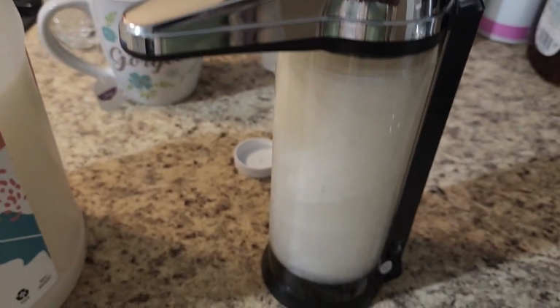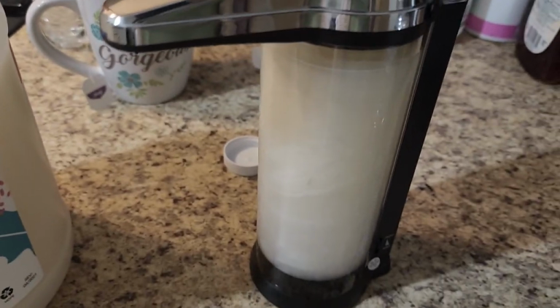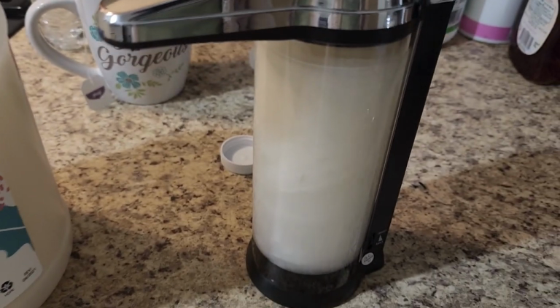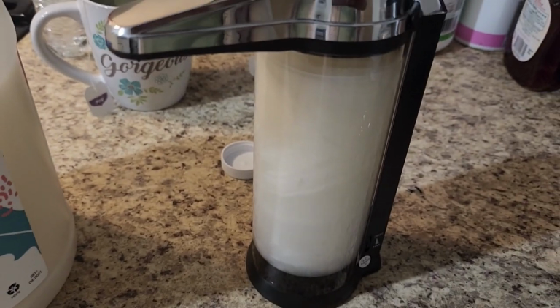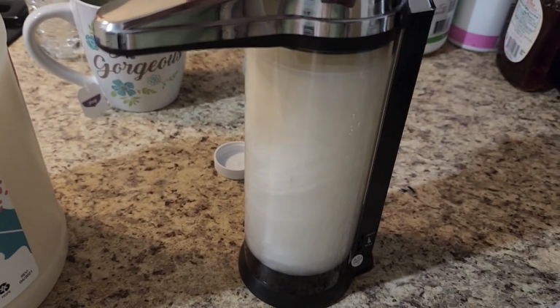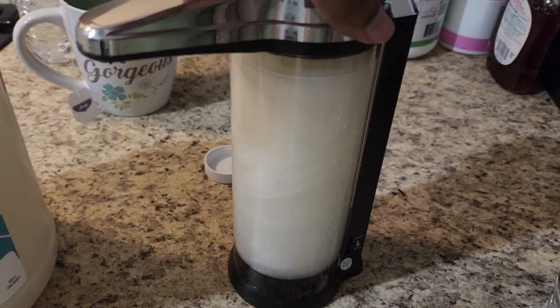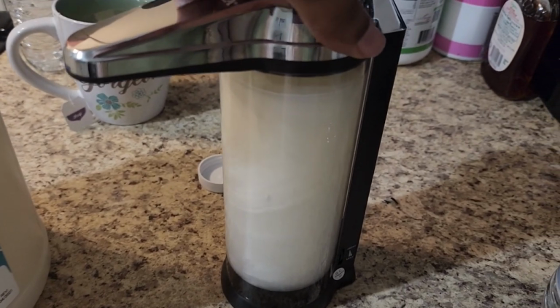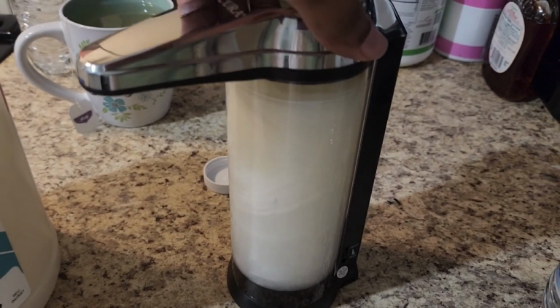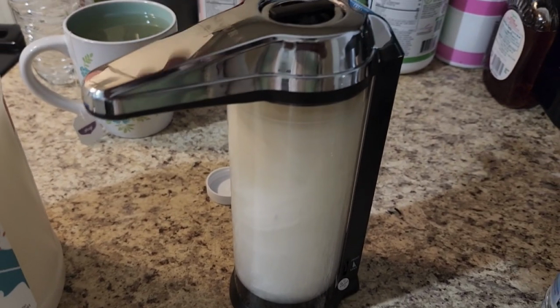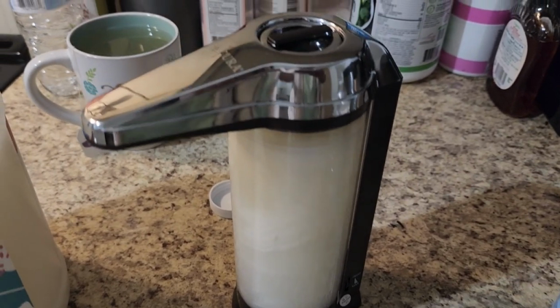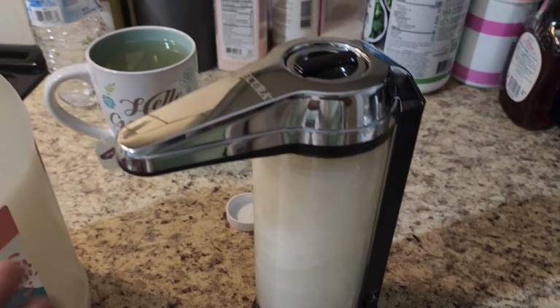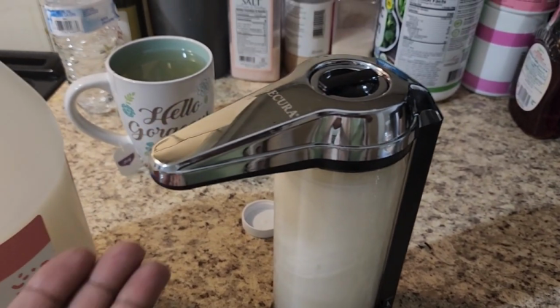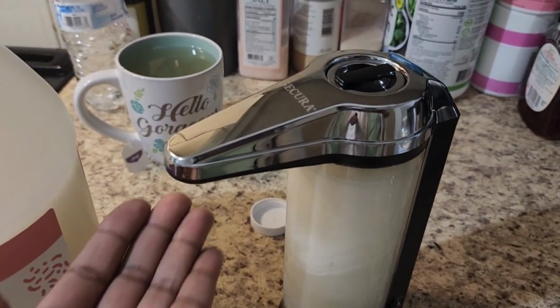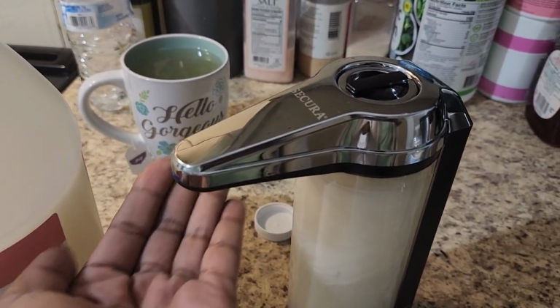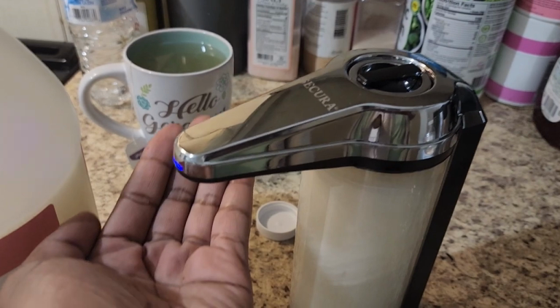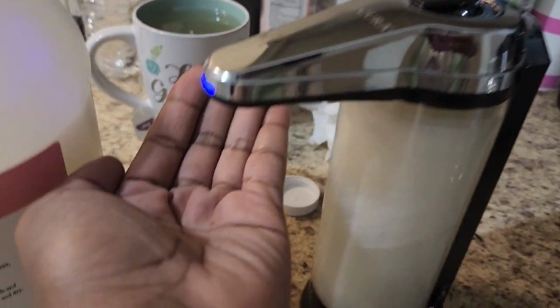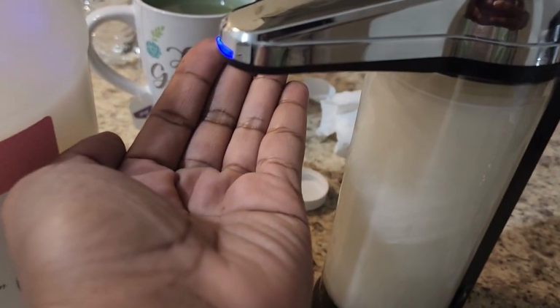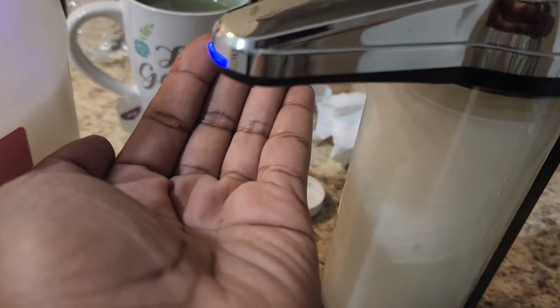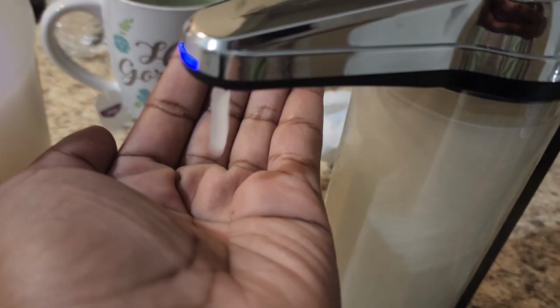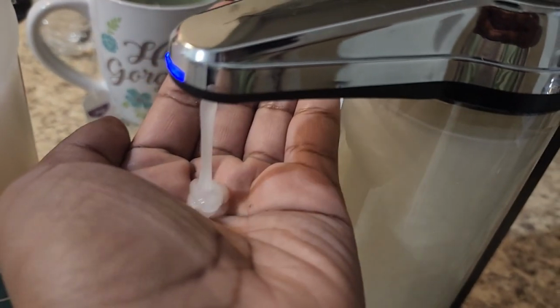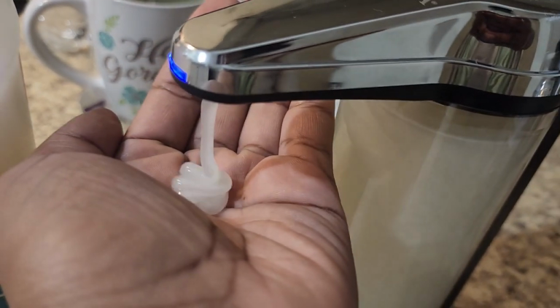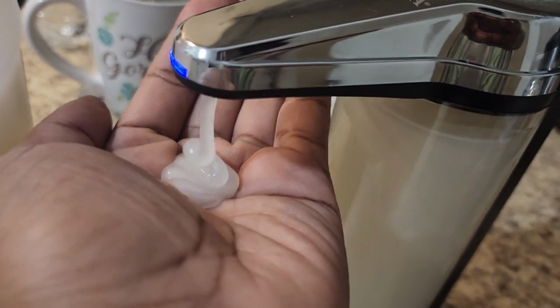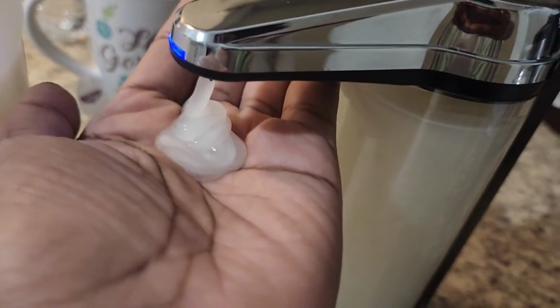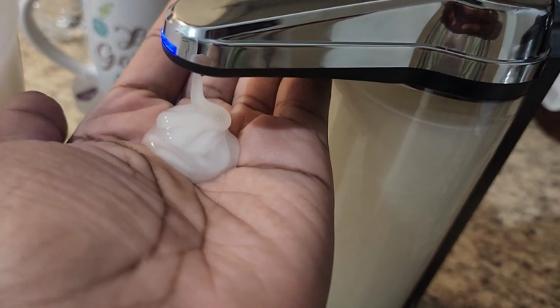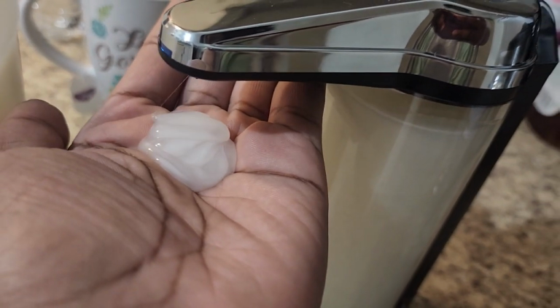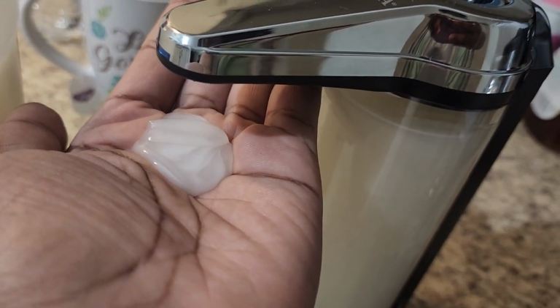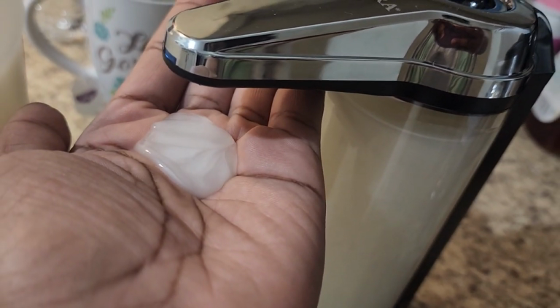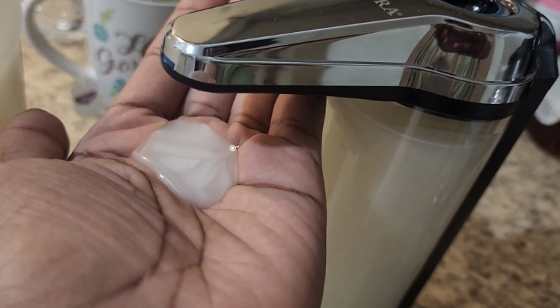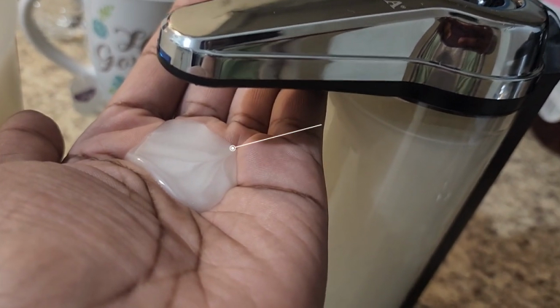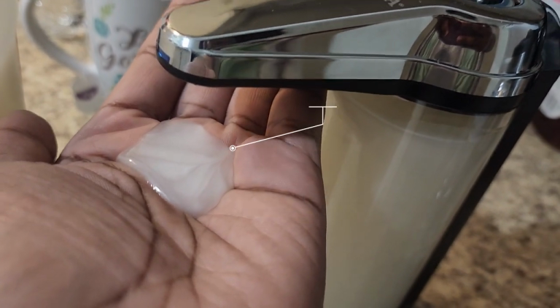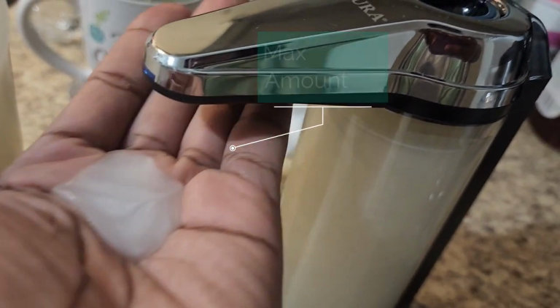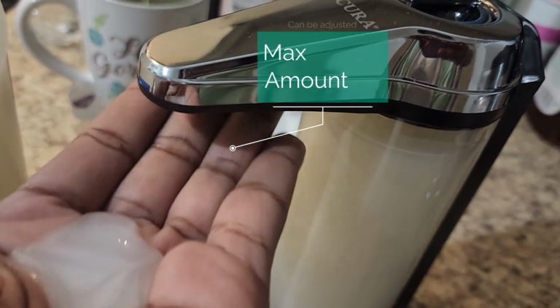All right, so here it is all filled up. I'm going to test it out. Wow, that is a lot!